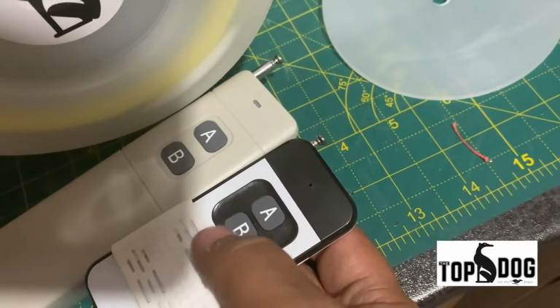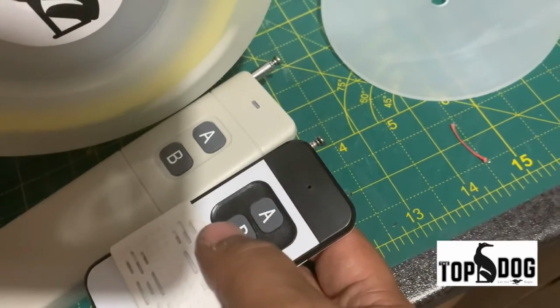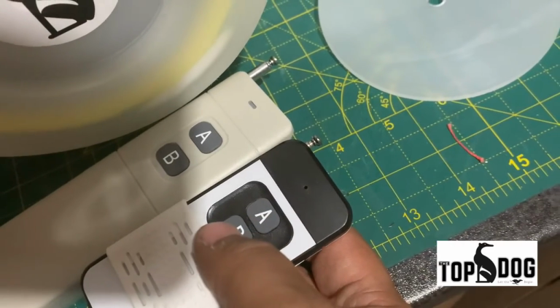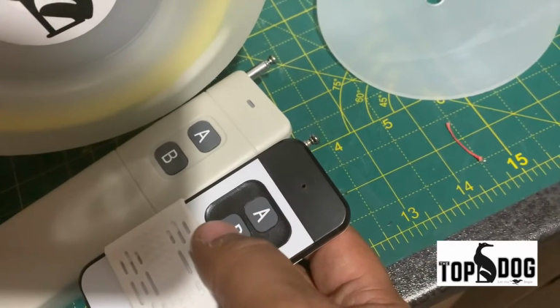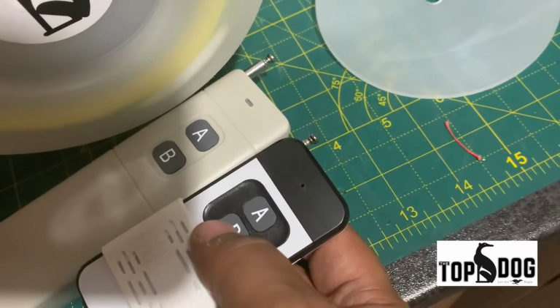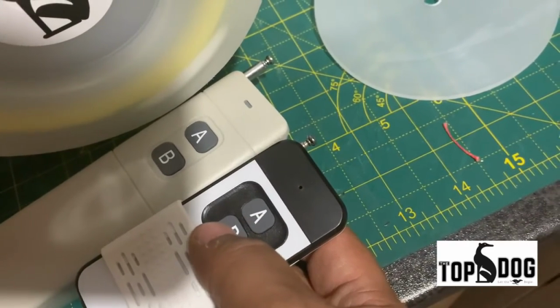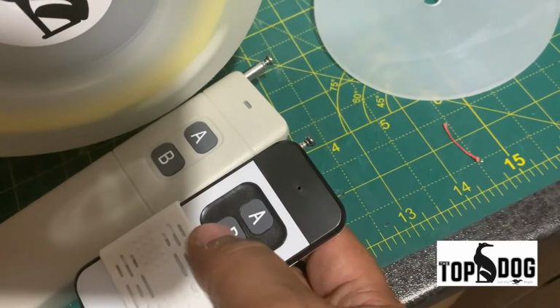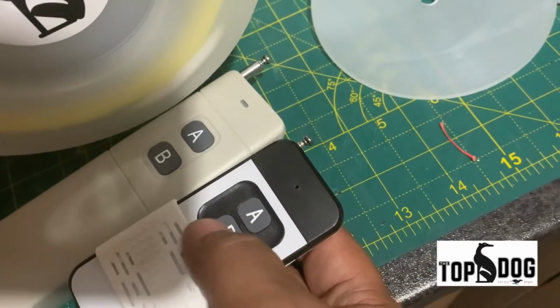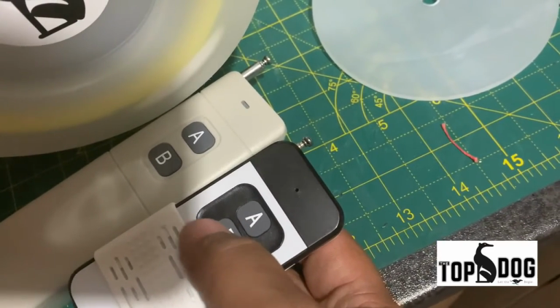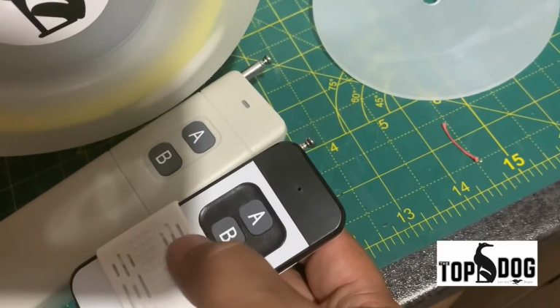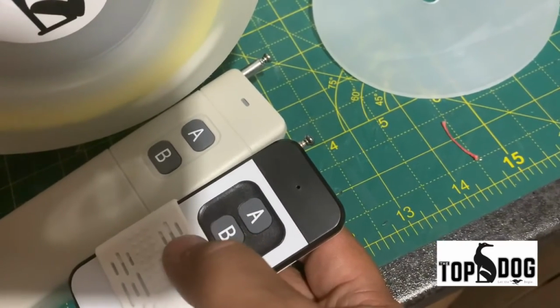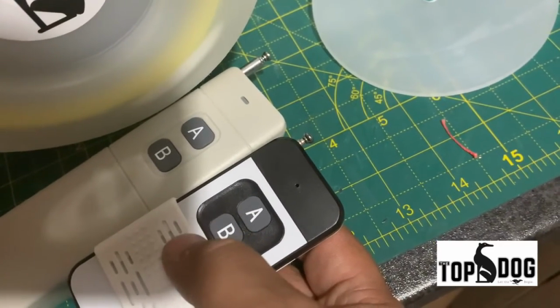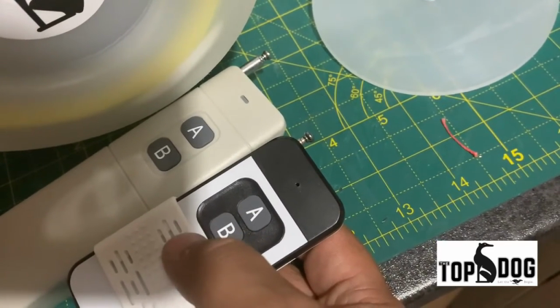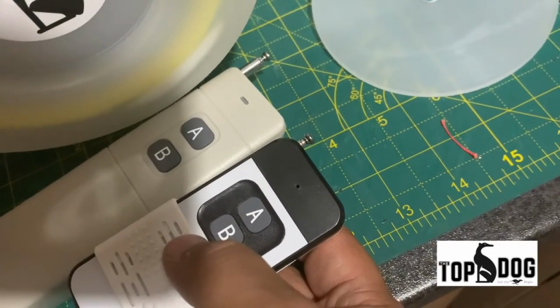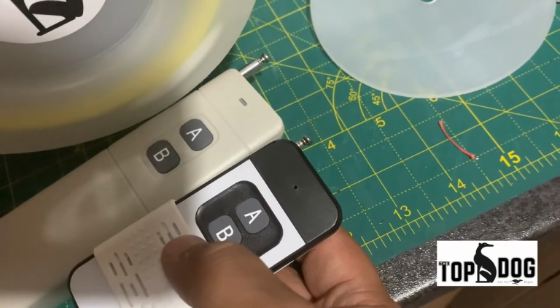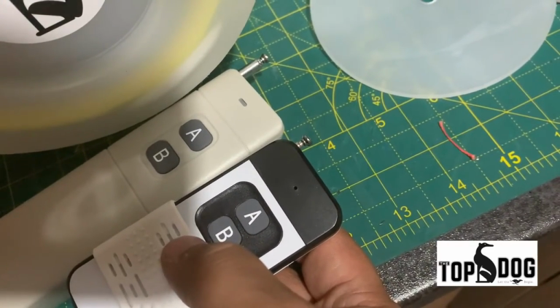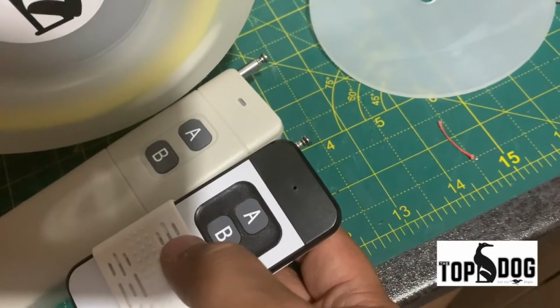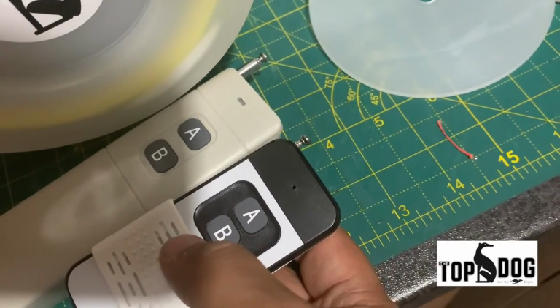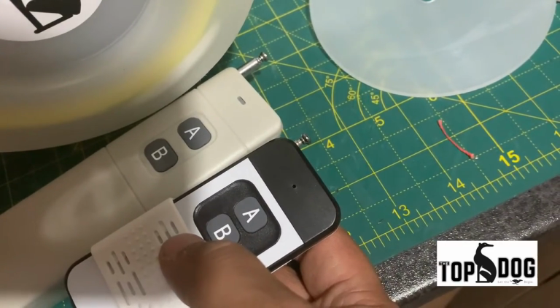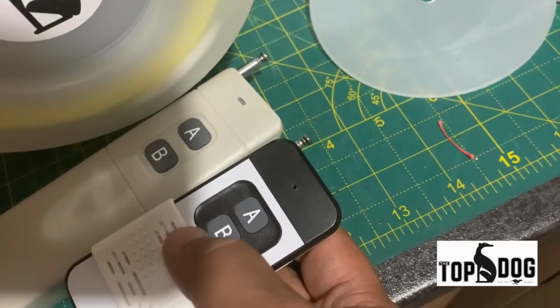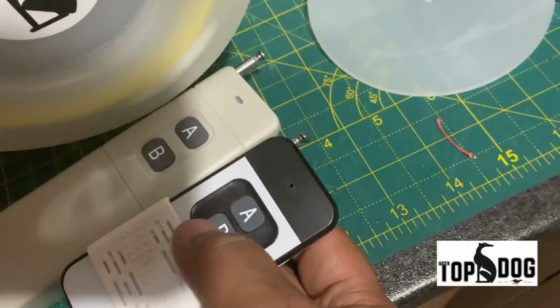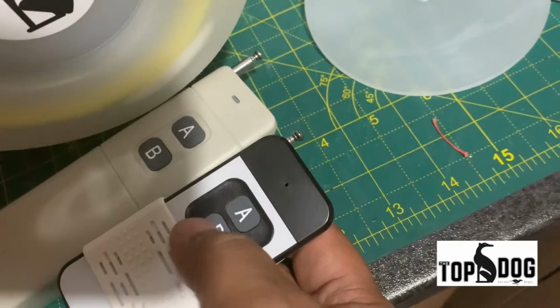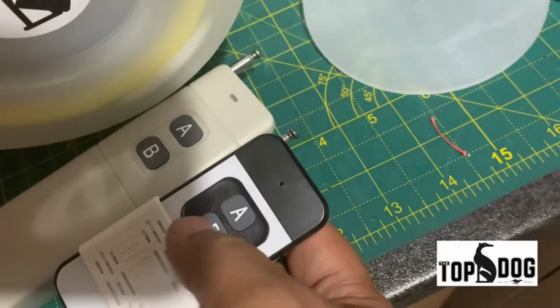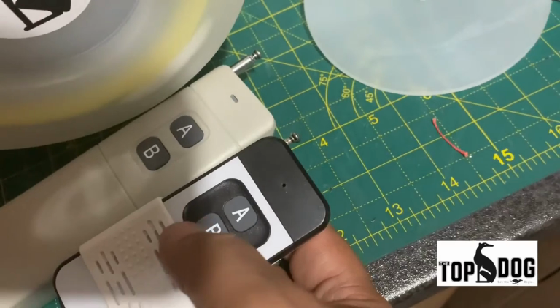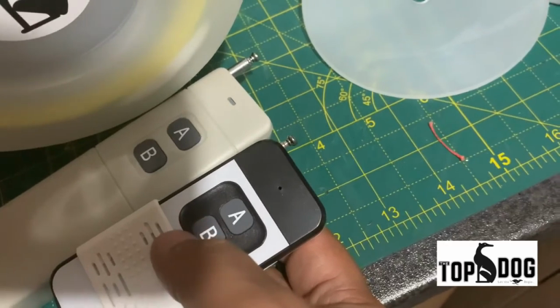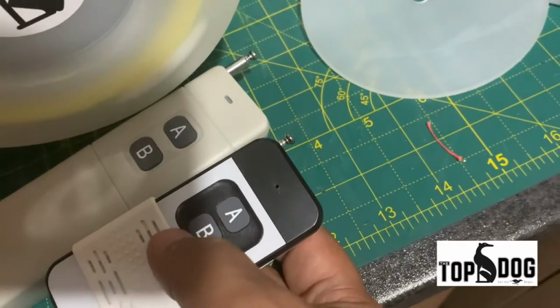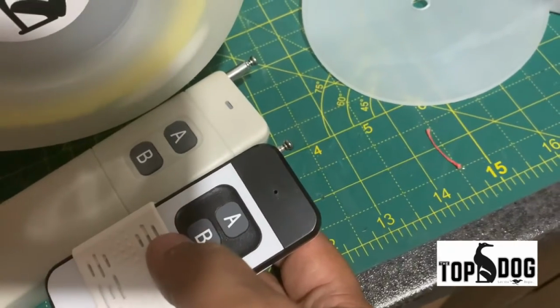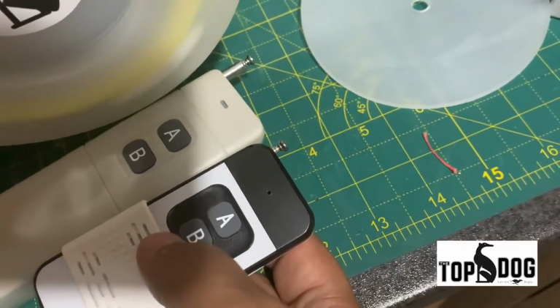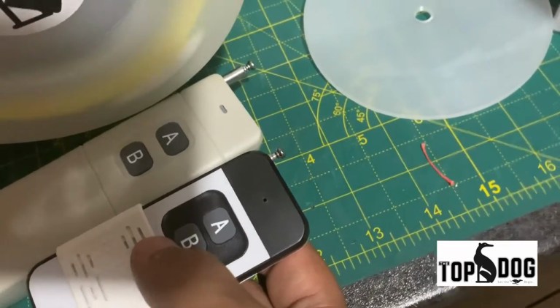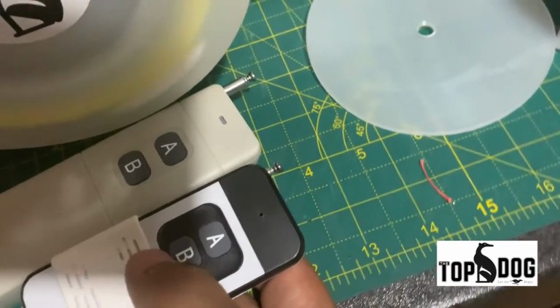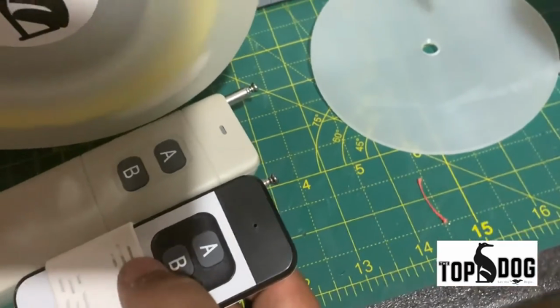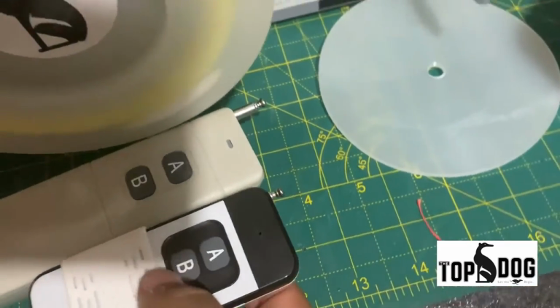B is continuous. Once you press it, the machine will be running continuously. You press it again, it will stop.